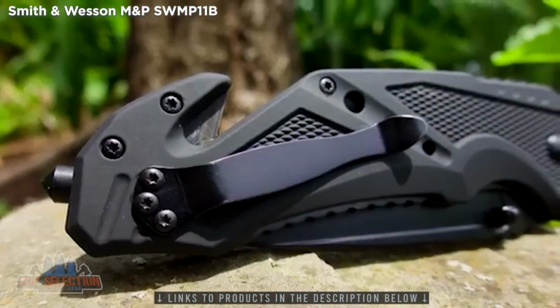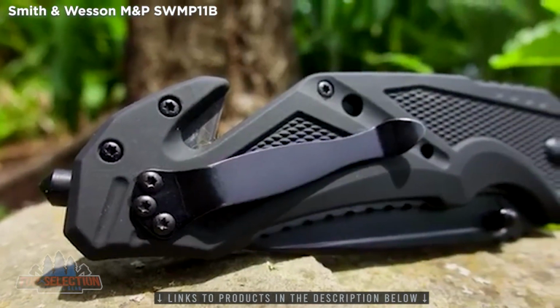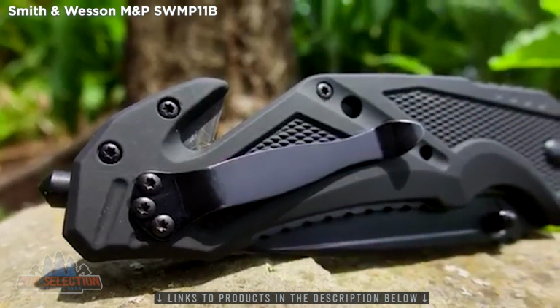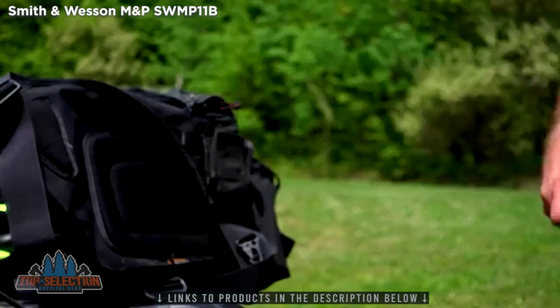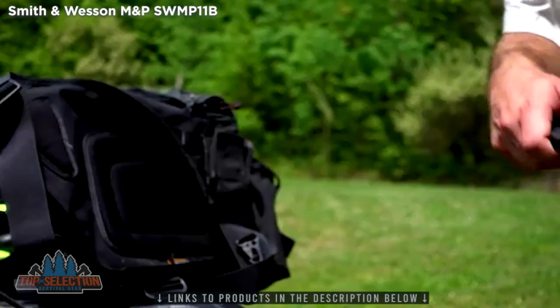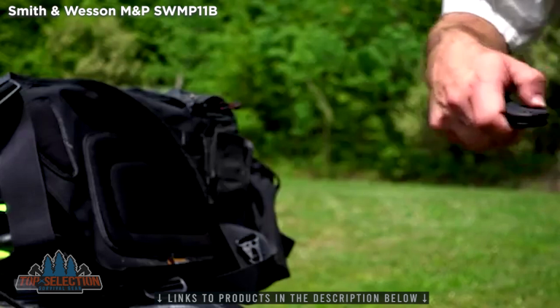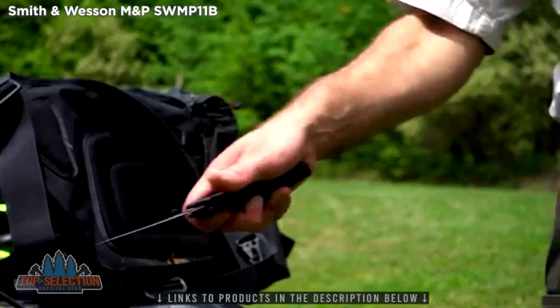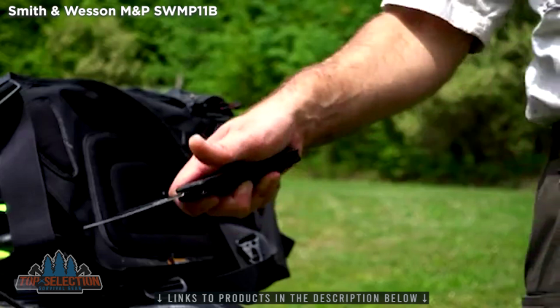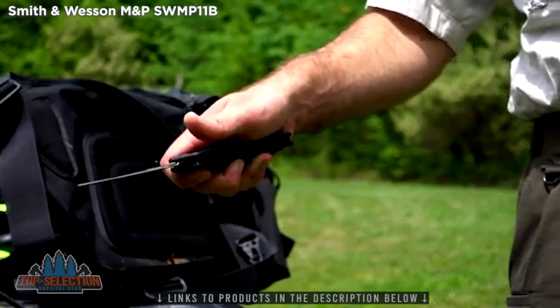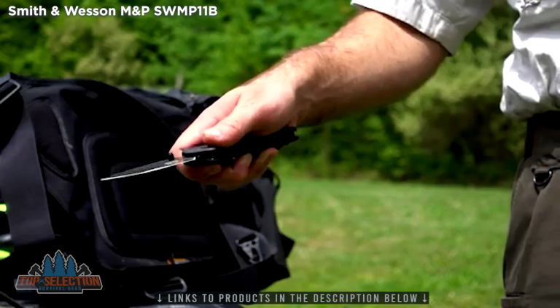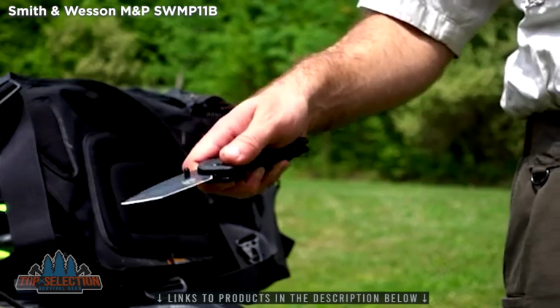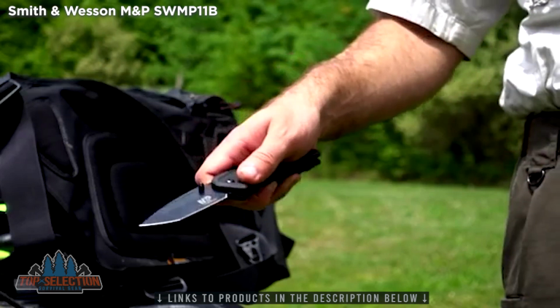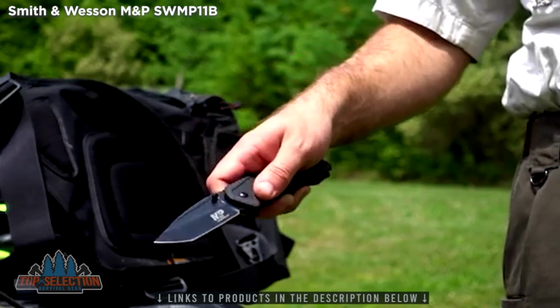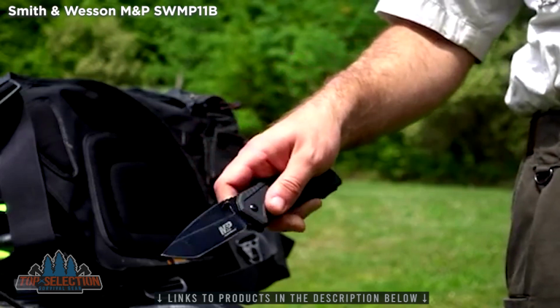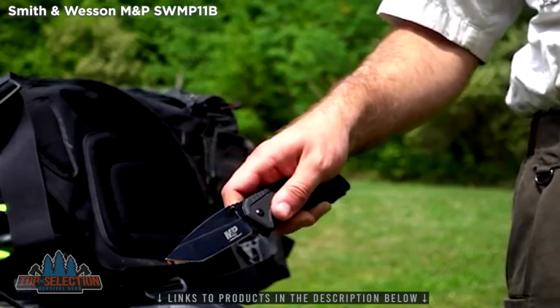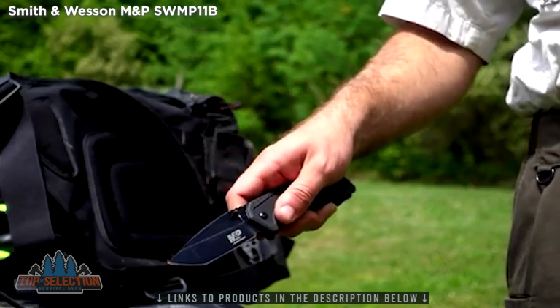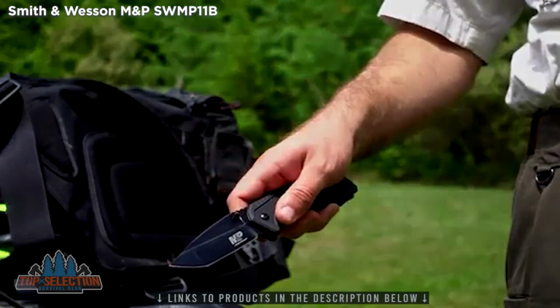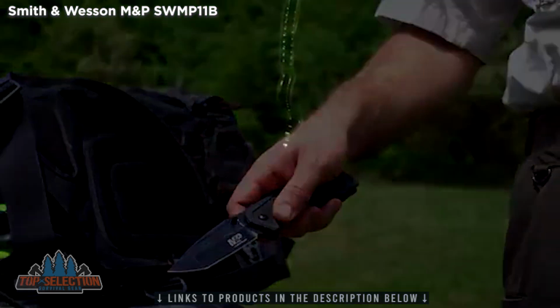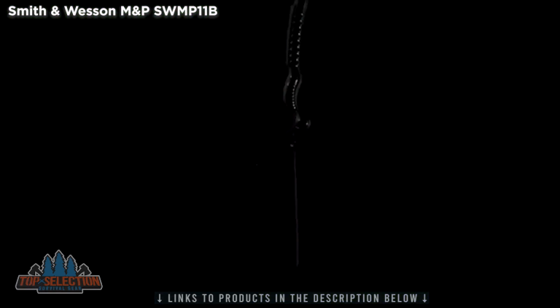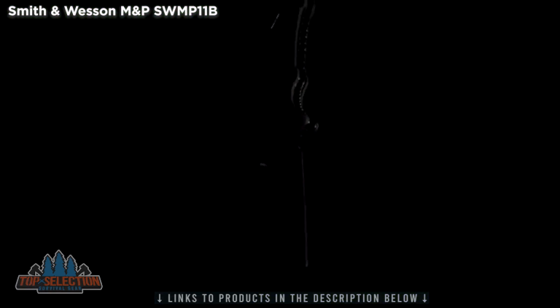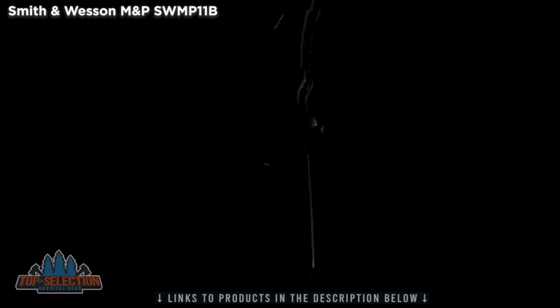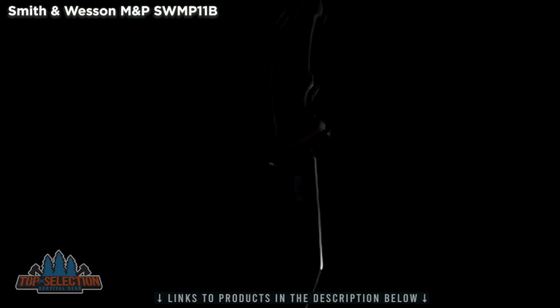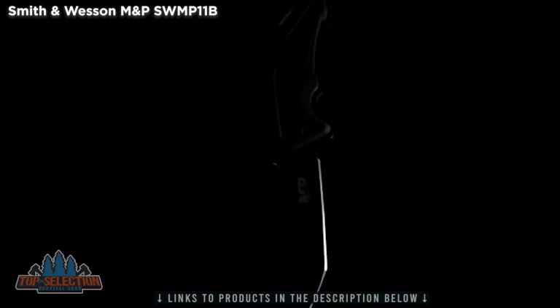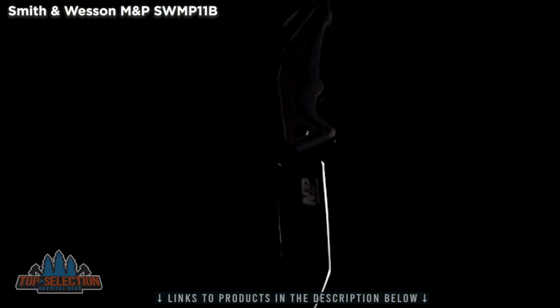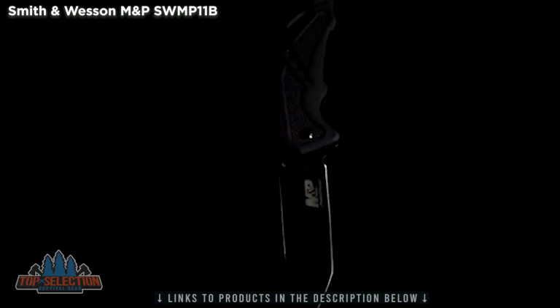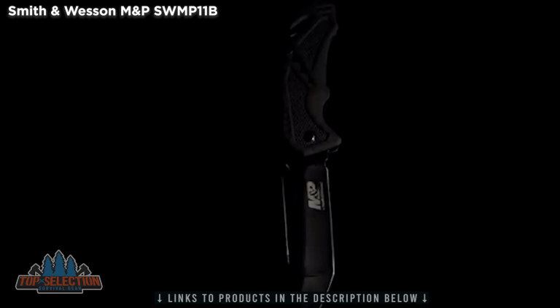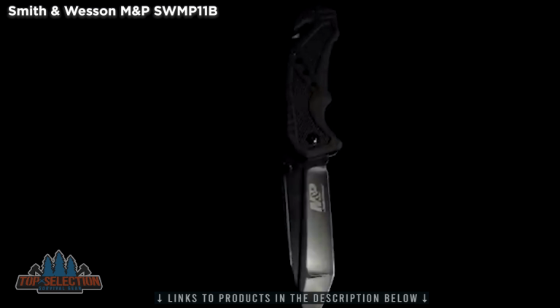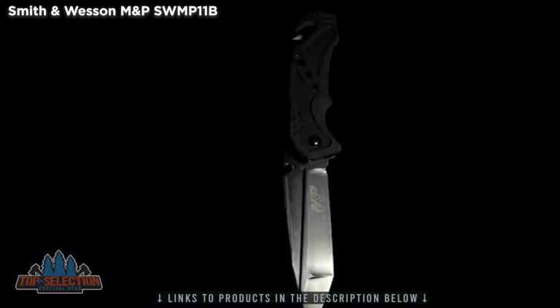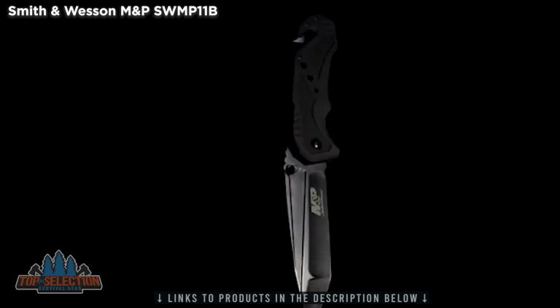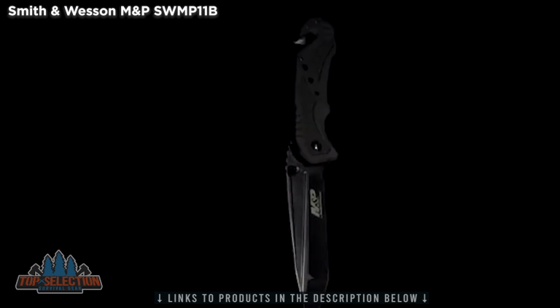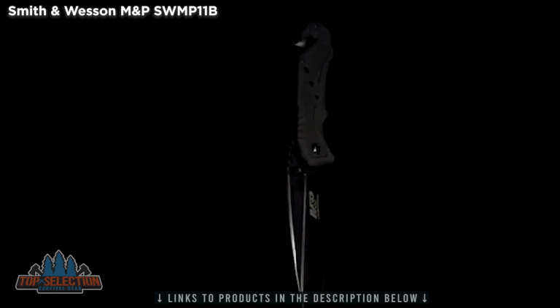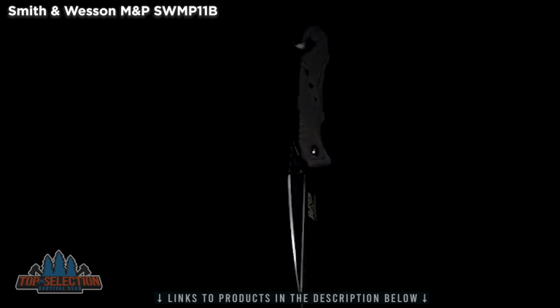A reliable companion, the SWMP-11B liner lock folding knife is a quality cutting tool designed for professionals.